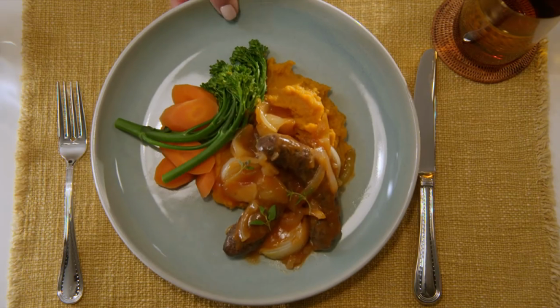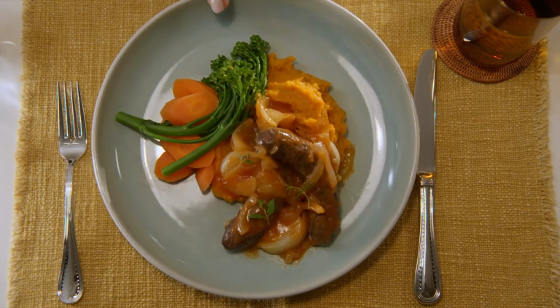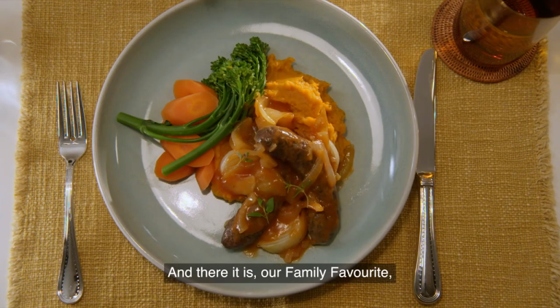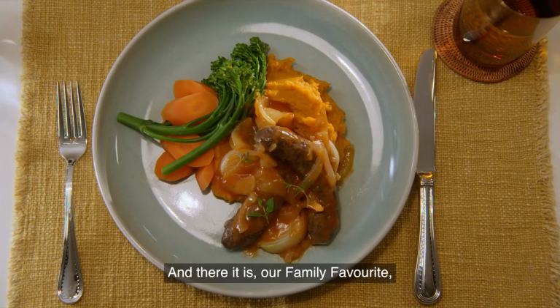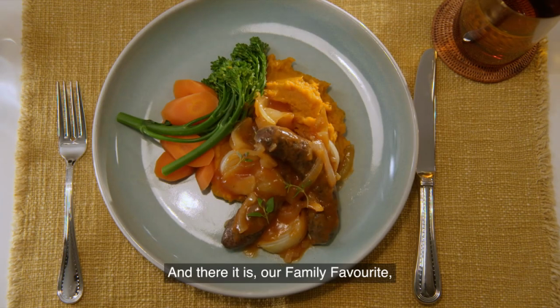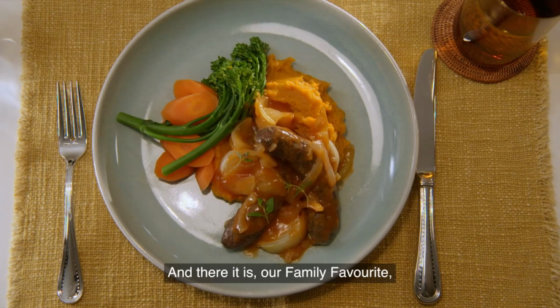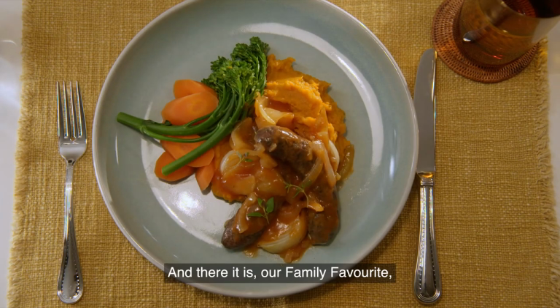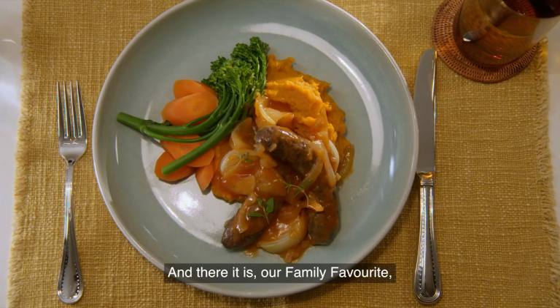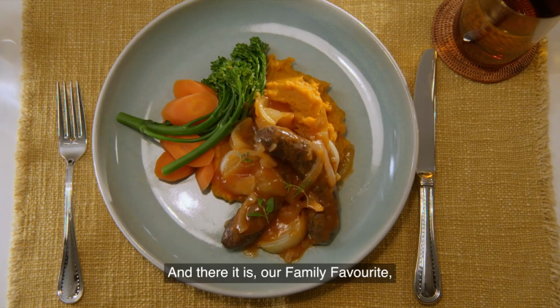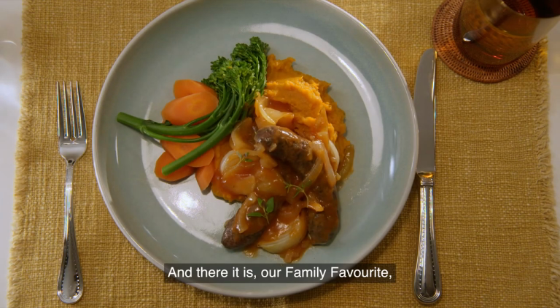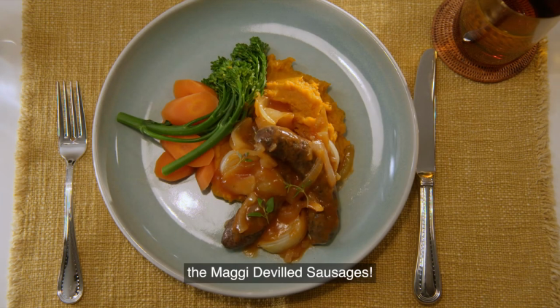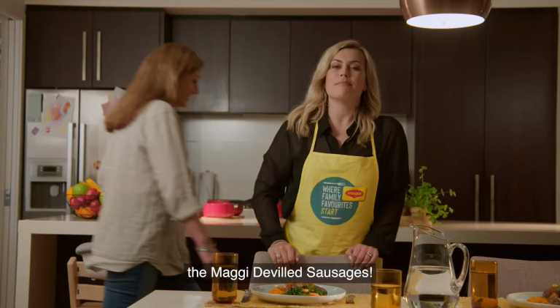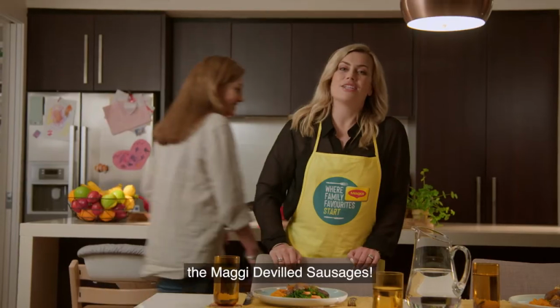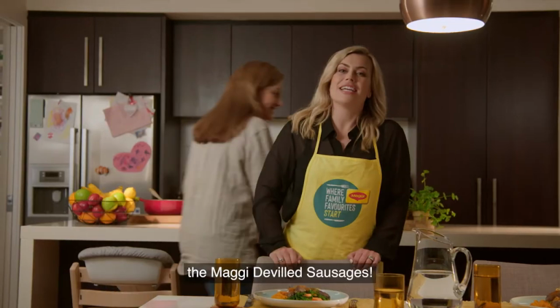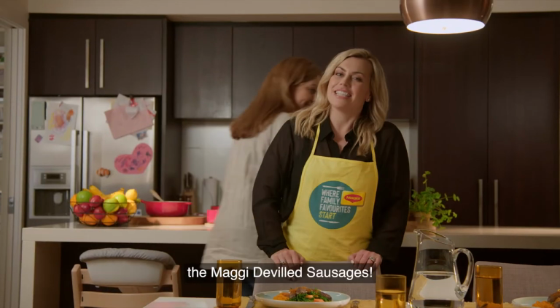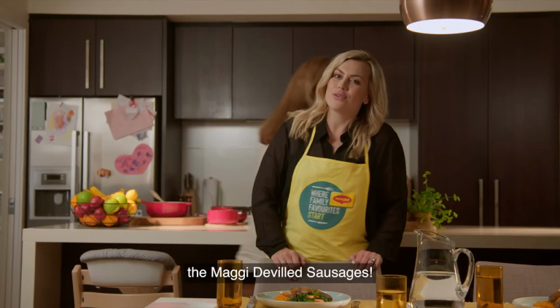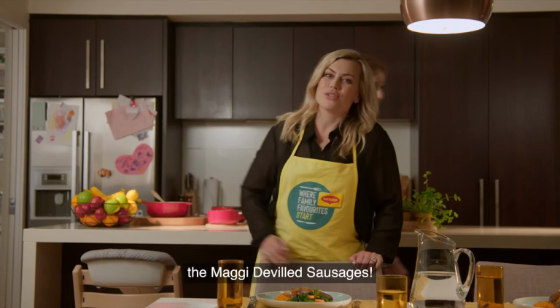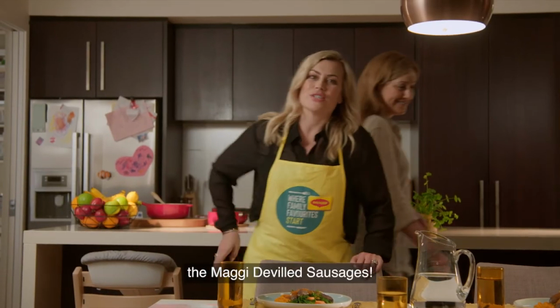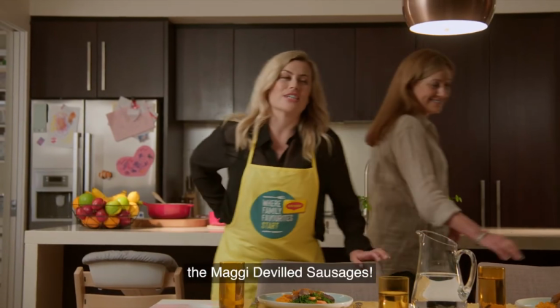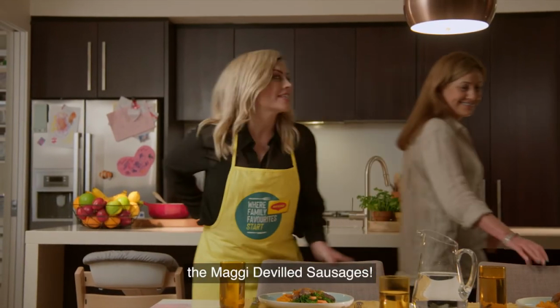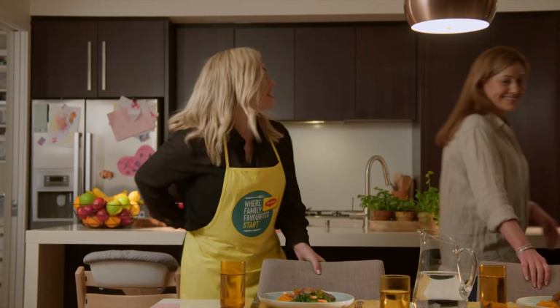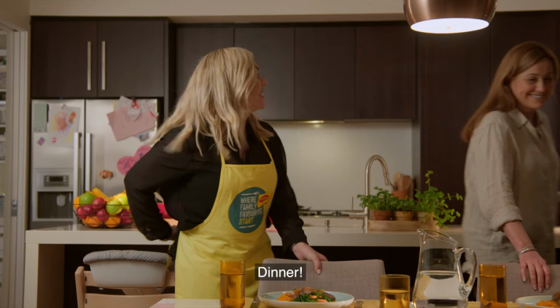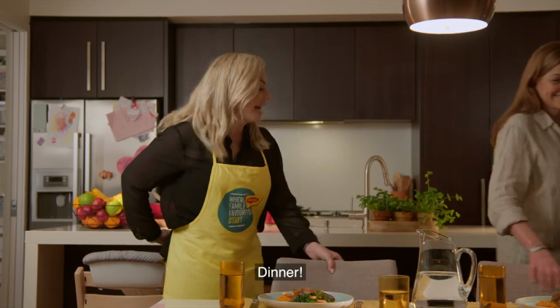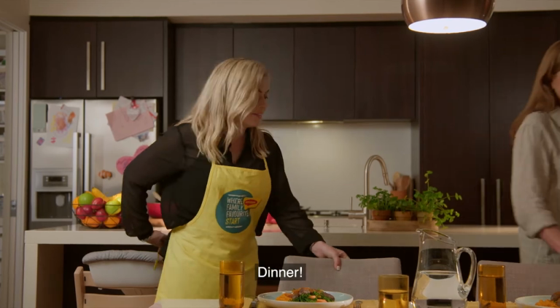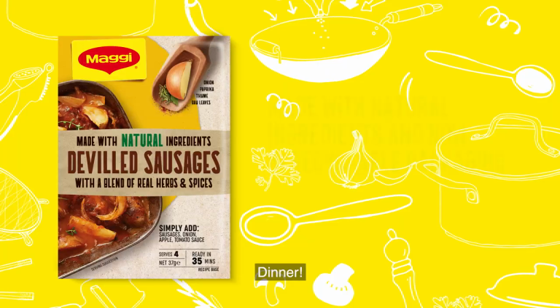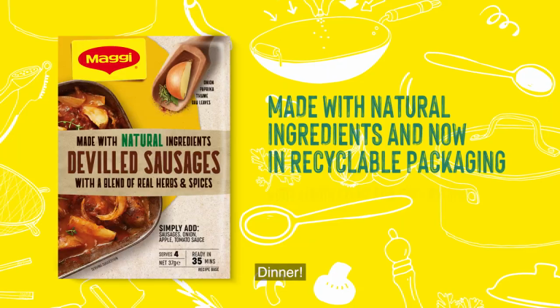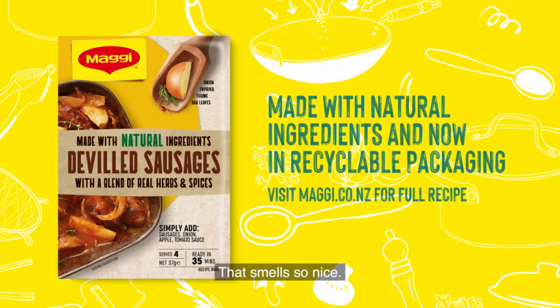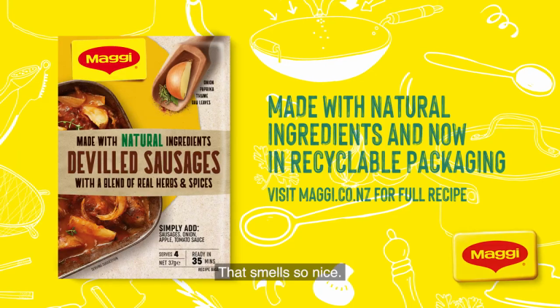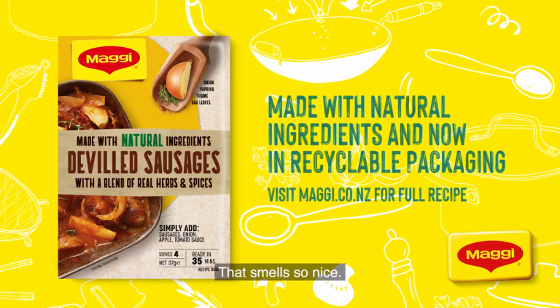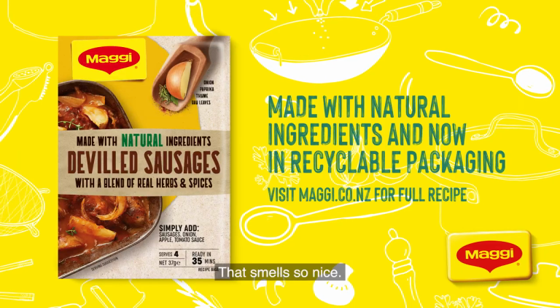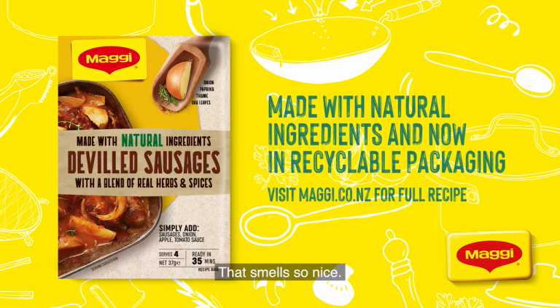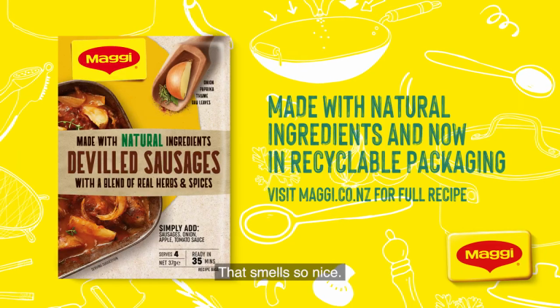And there it is, our family favourite, the Maggi deviled sausages. Dinner! Oh, that smells so nice.